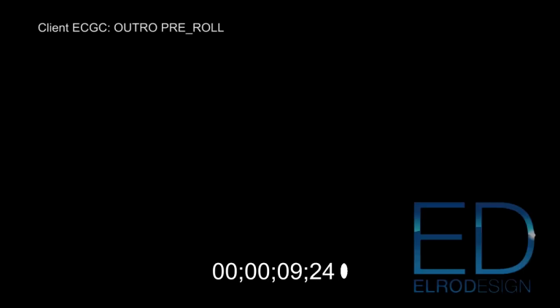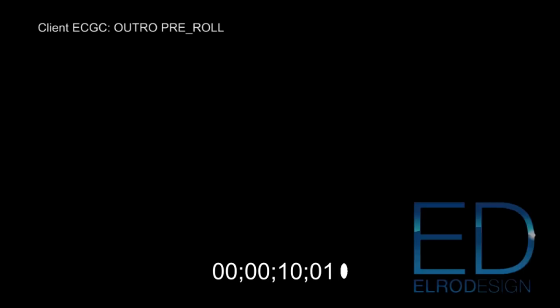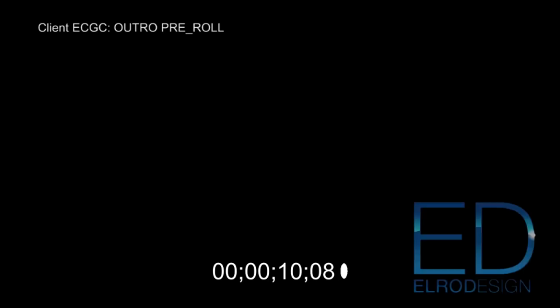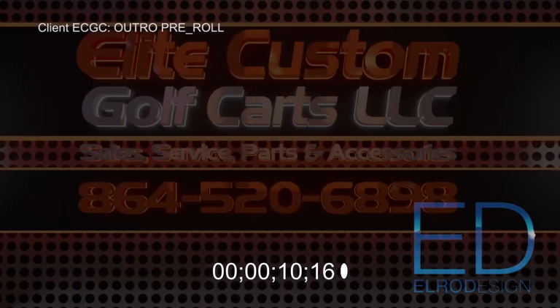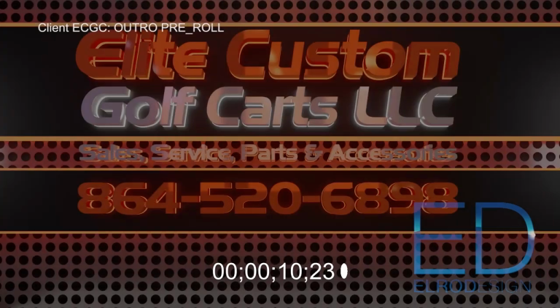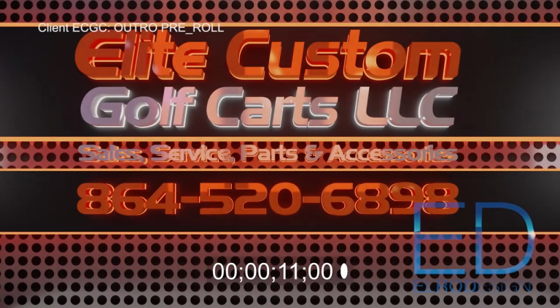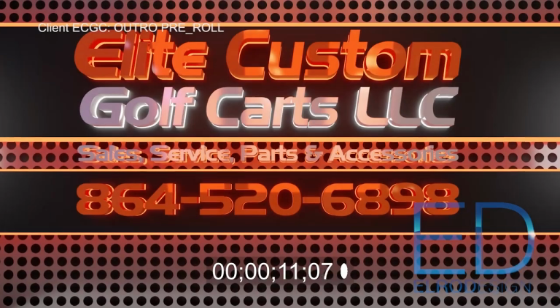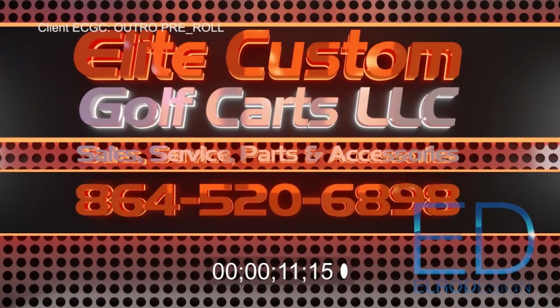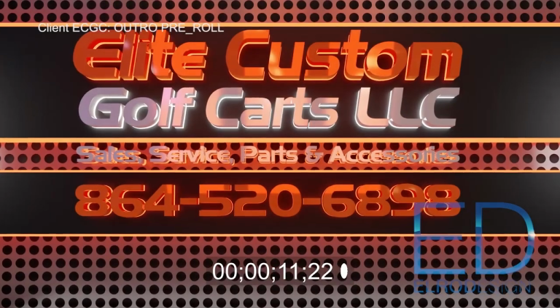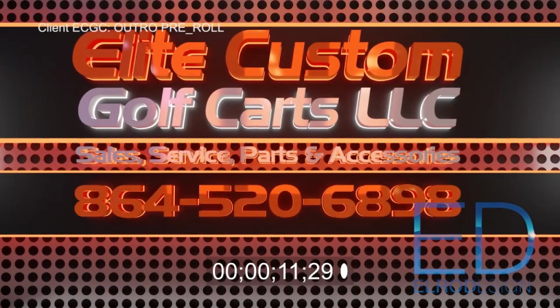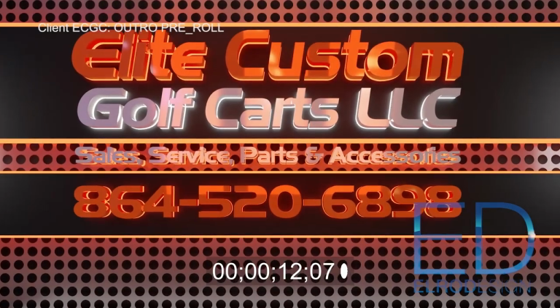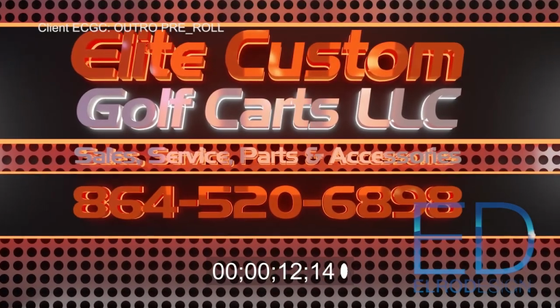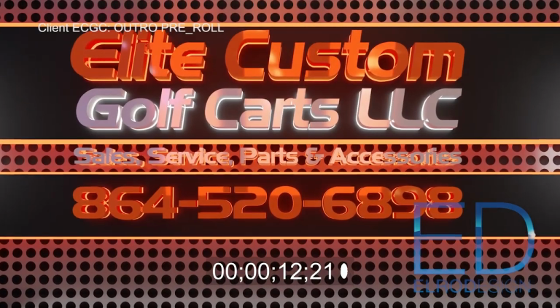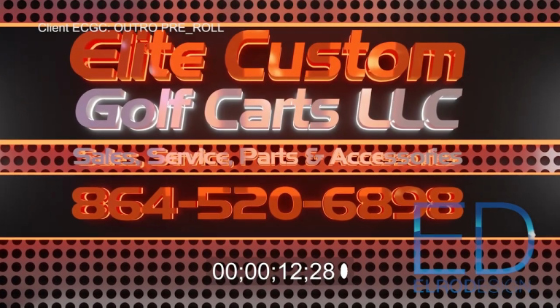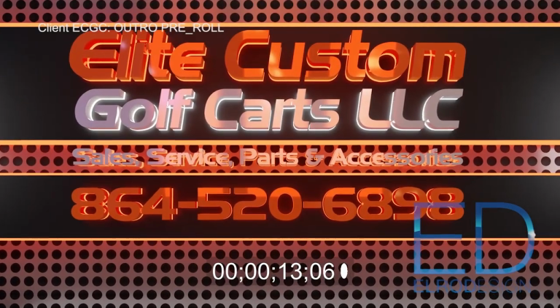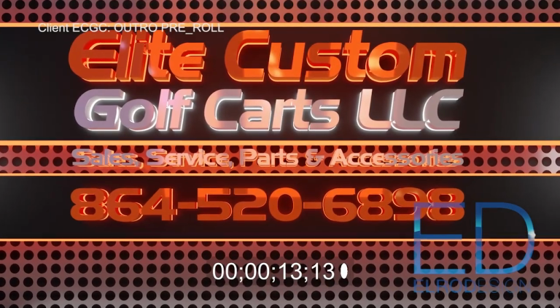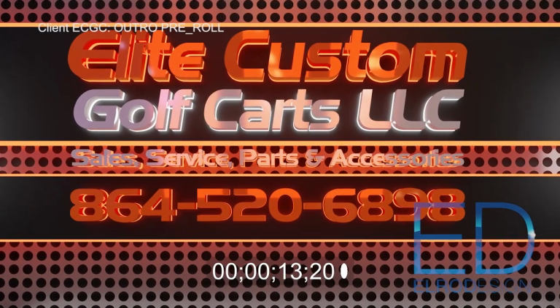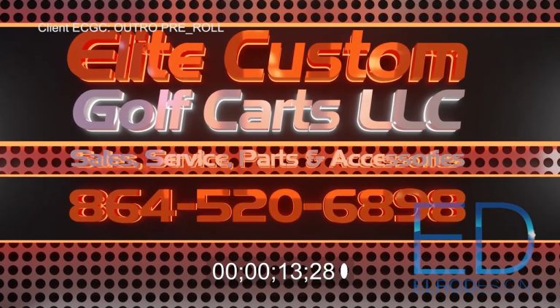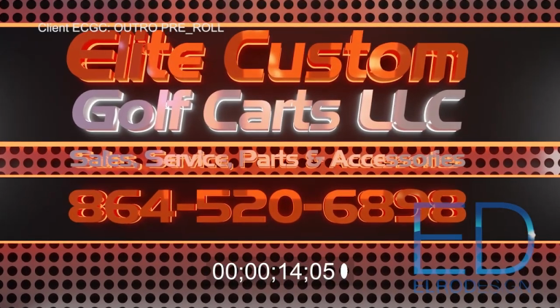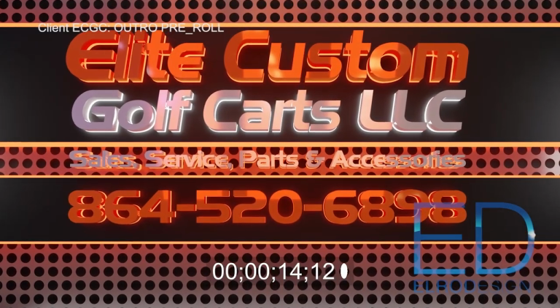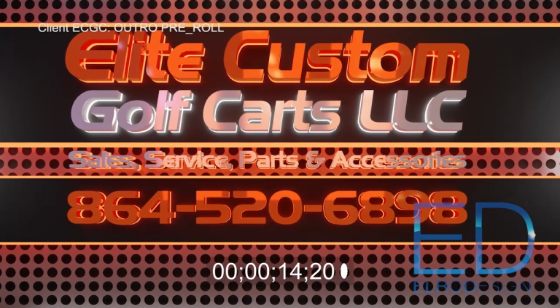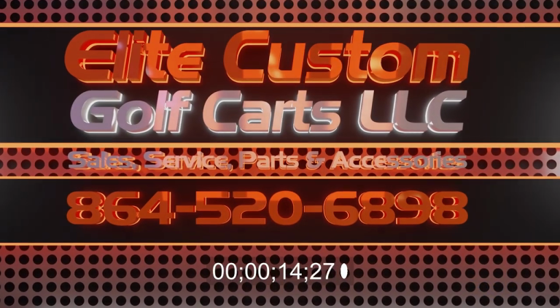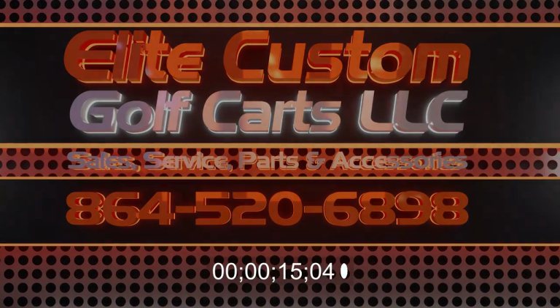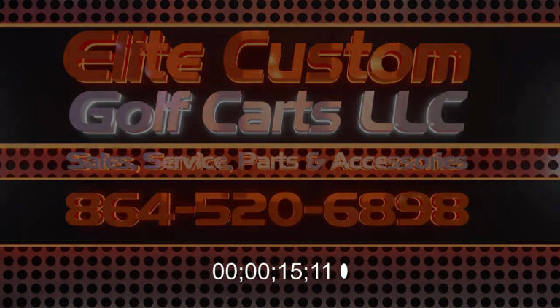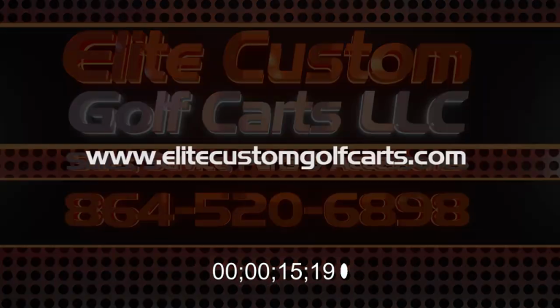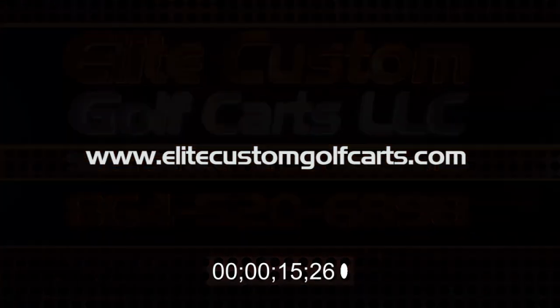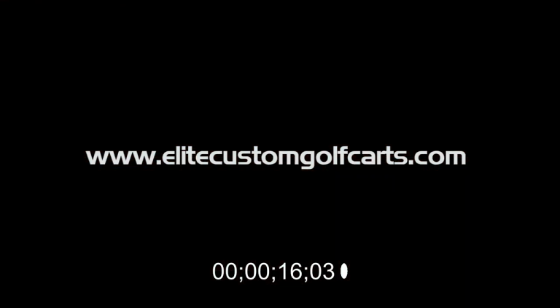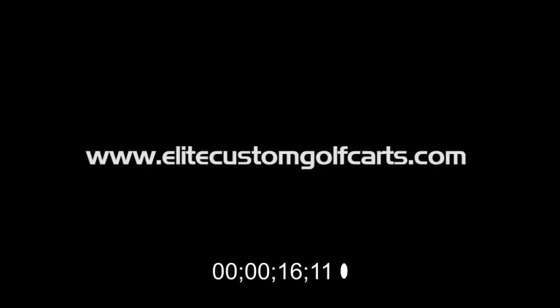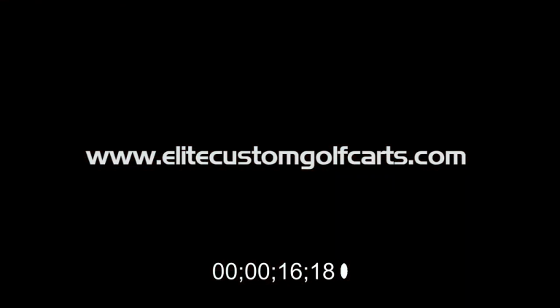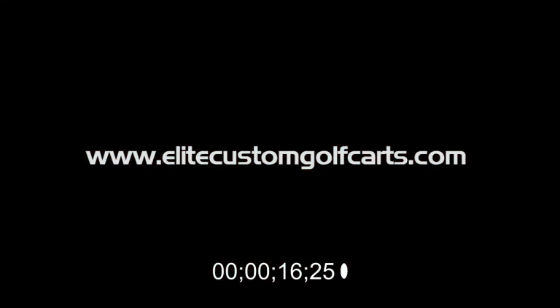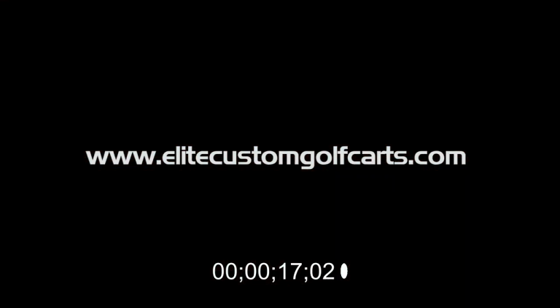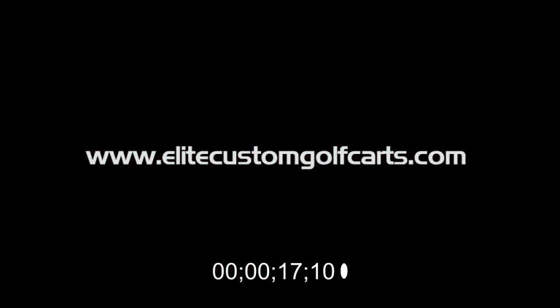Elite Custom Golf Carts. Sales, service, parts, and accessories. Visit us online at EliteCustomGolfCarts.com.